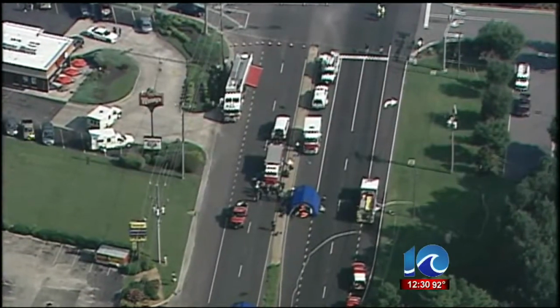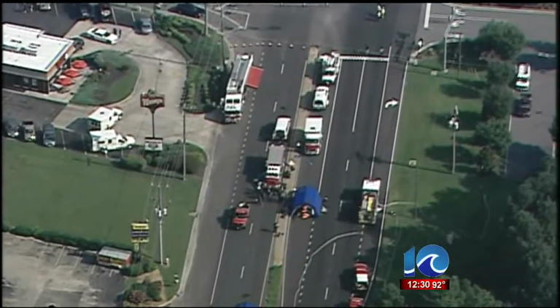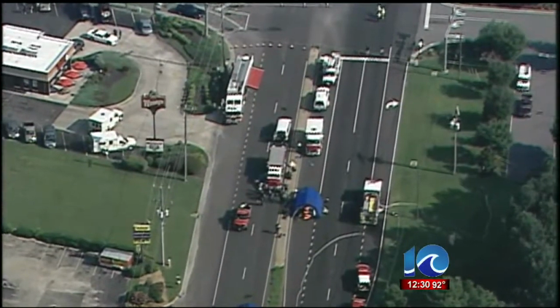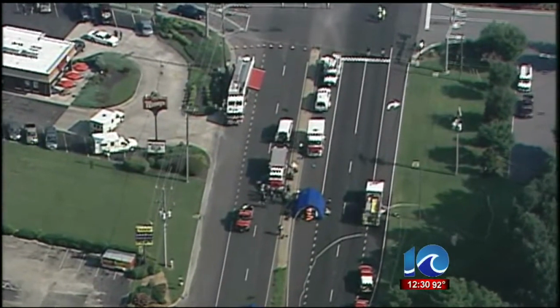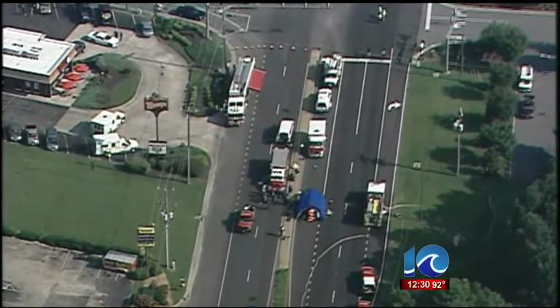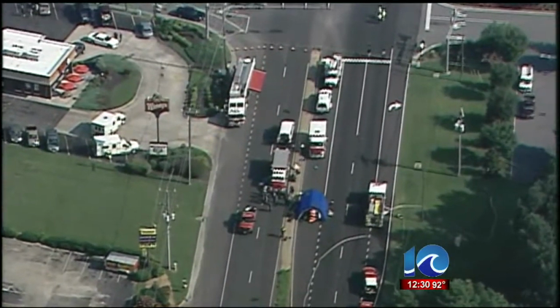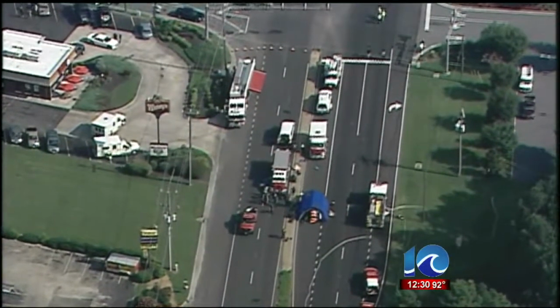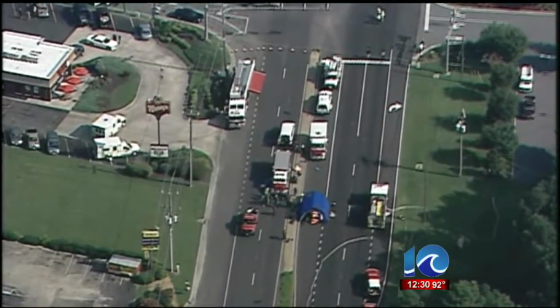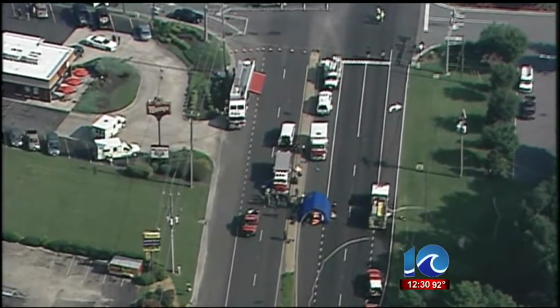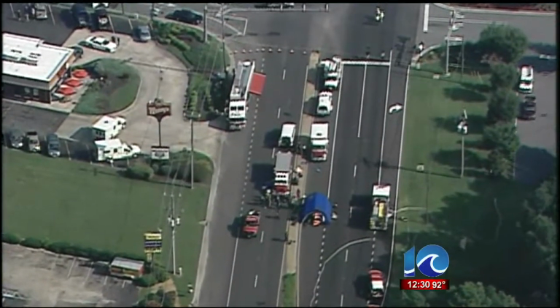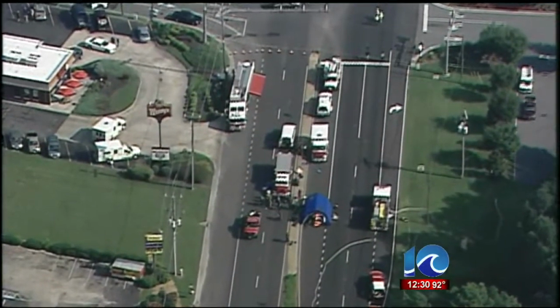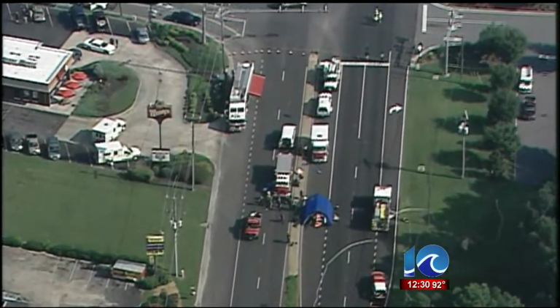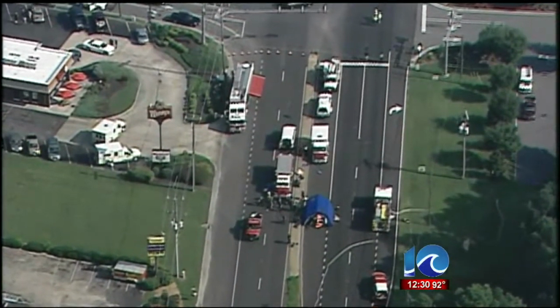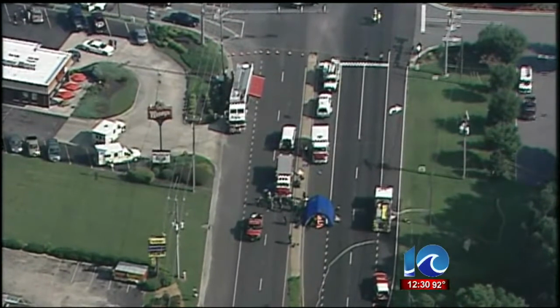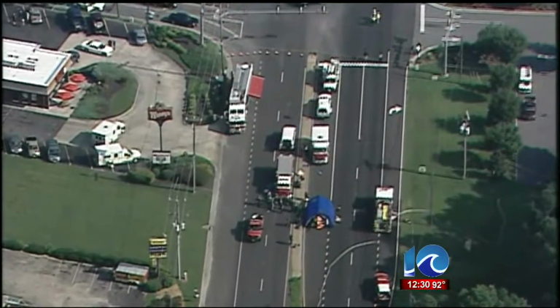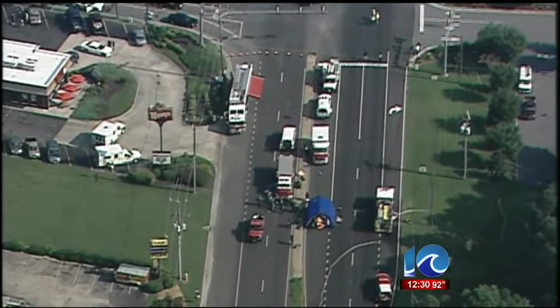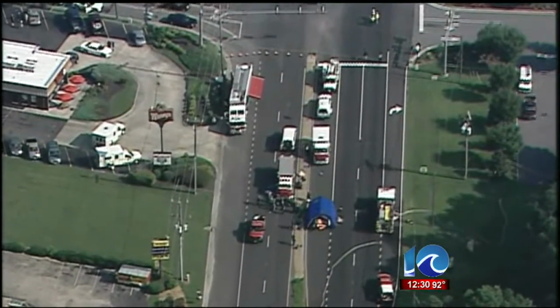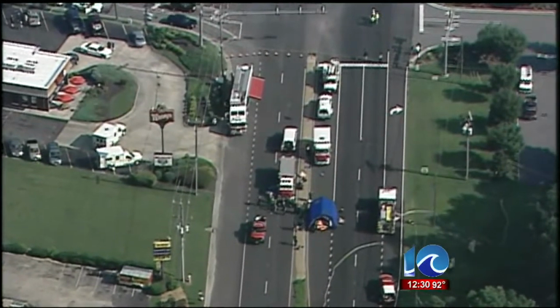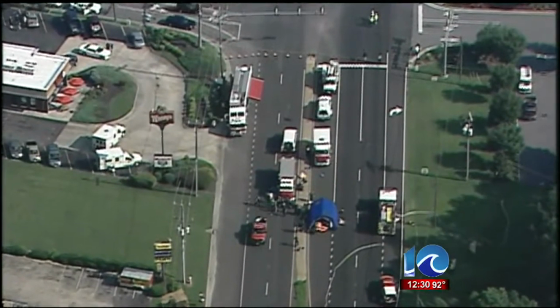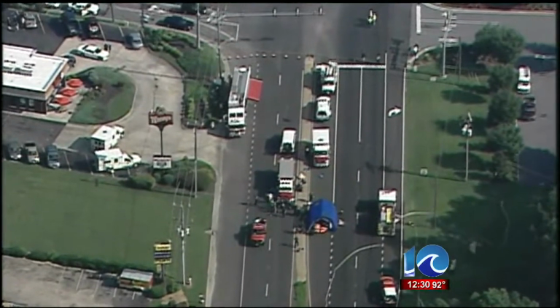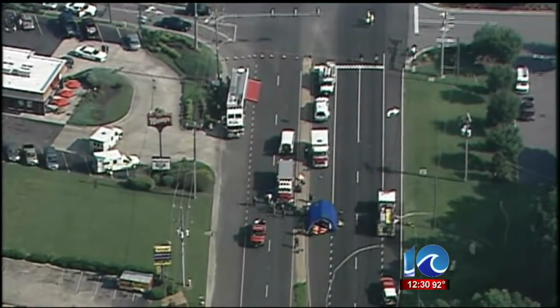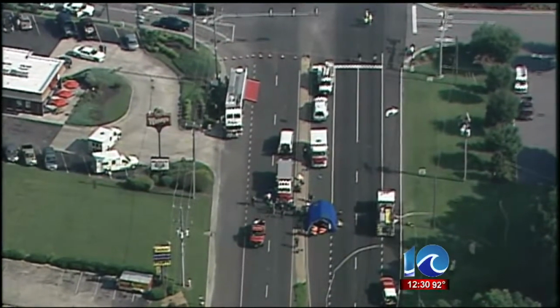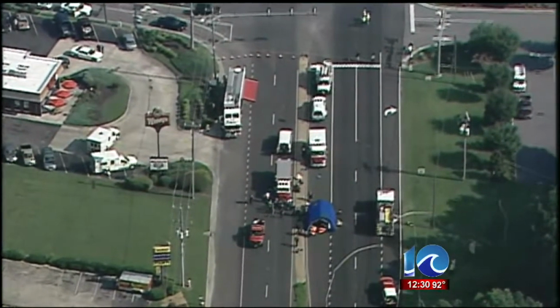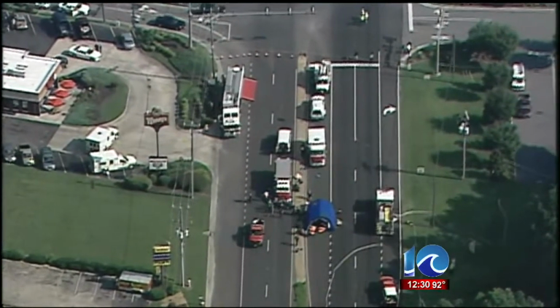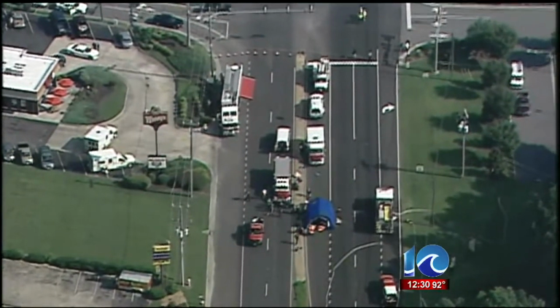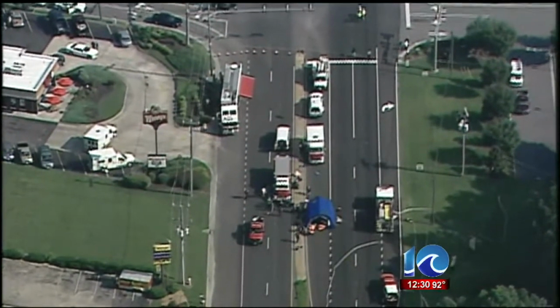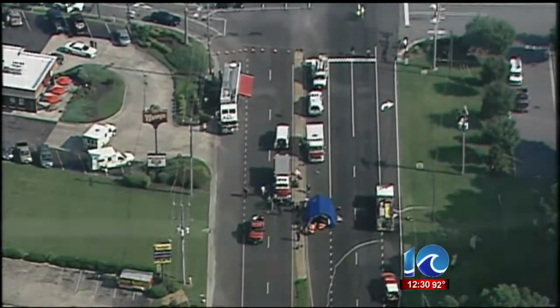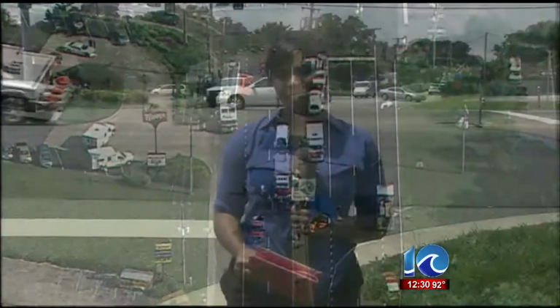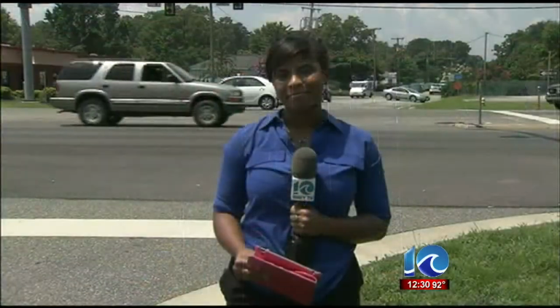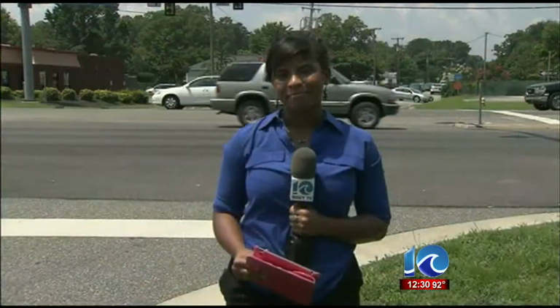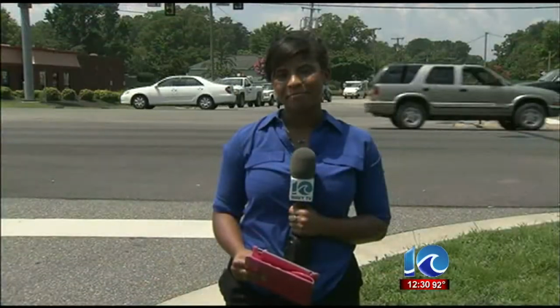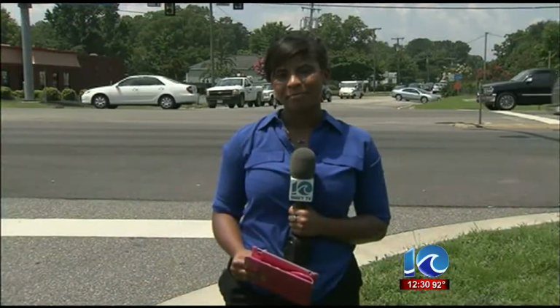10 On Your Side's Lauren Compton is live now in Gloucester with the very latest on the situation. Lauren, where do things stand now?